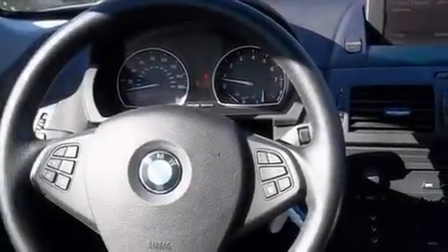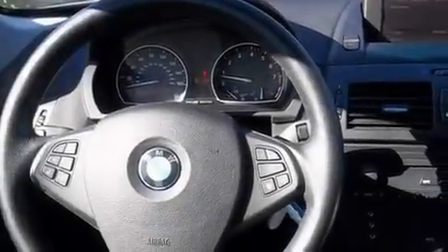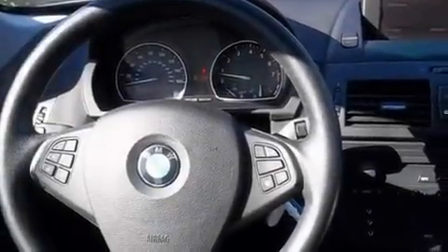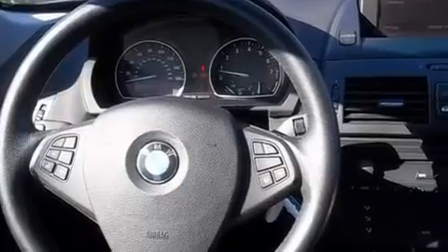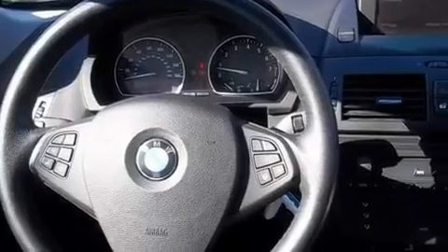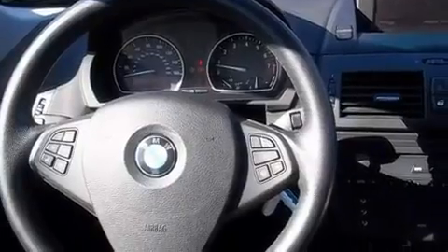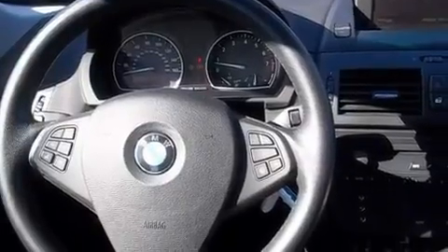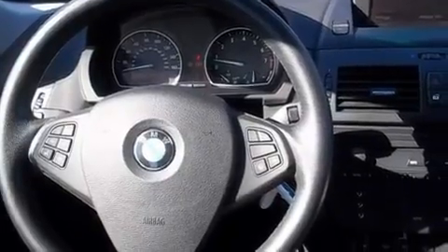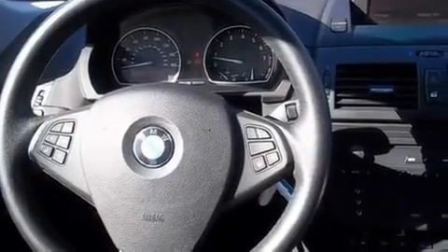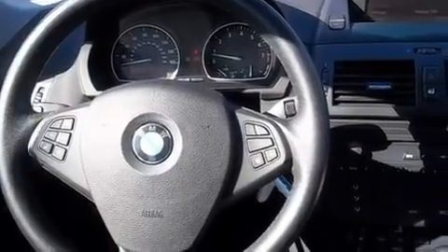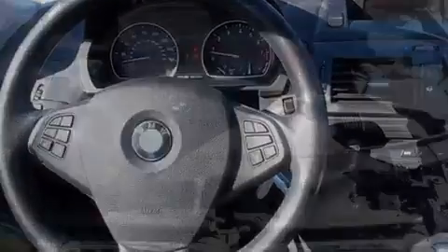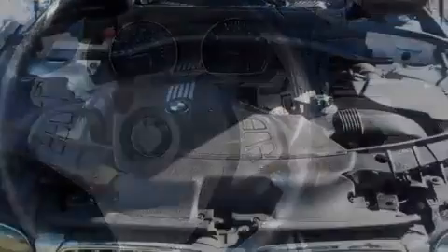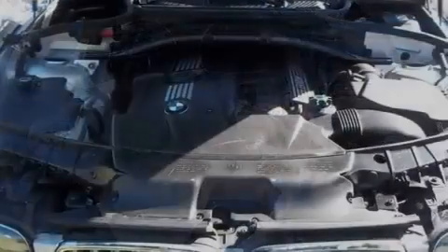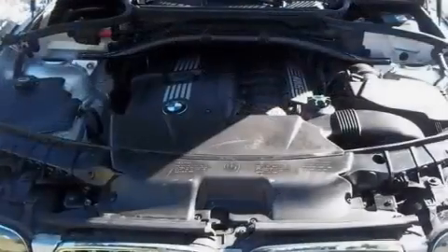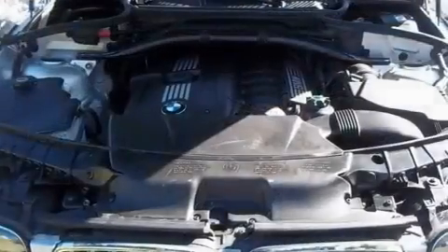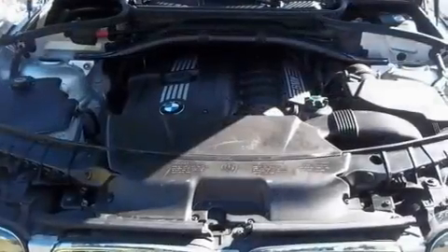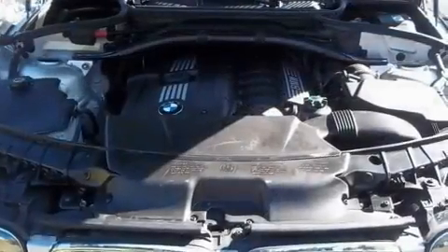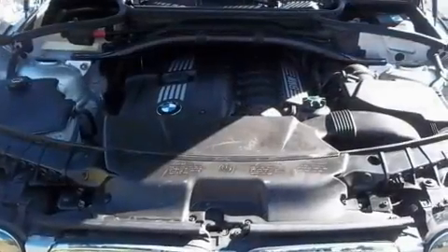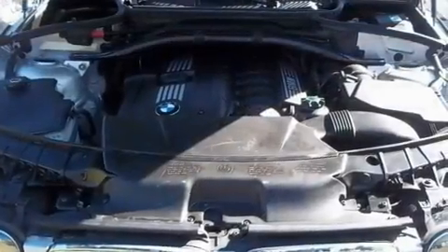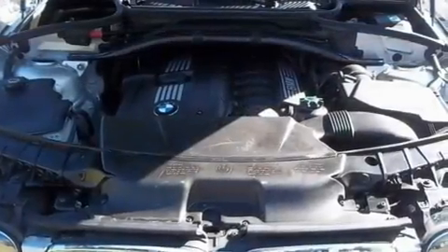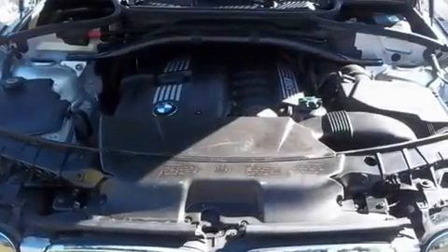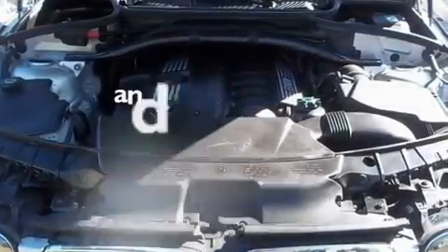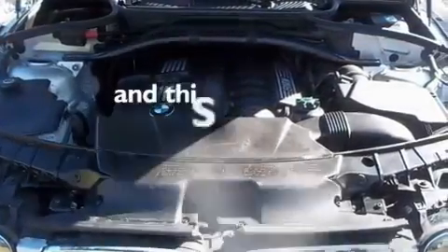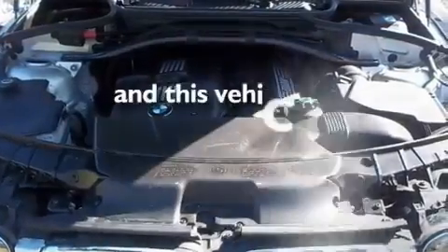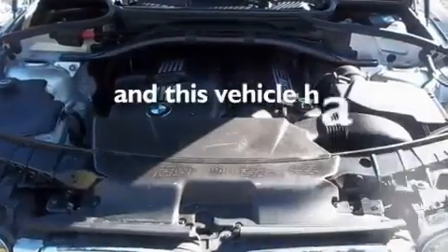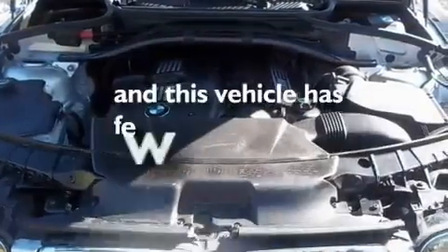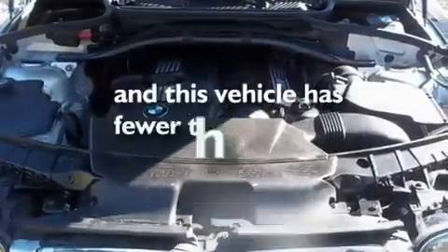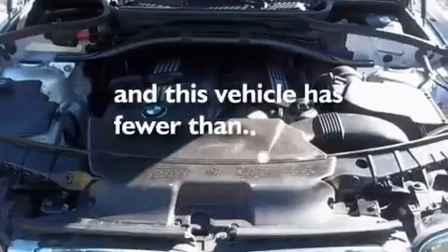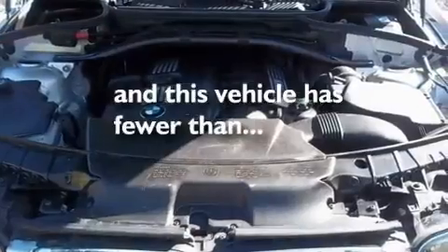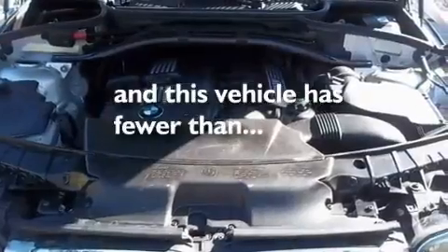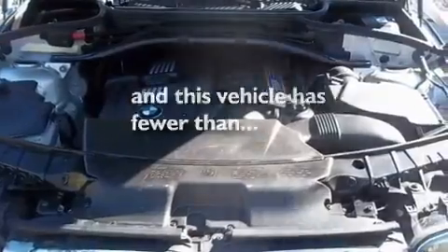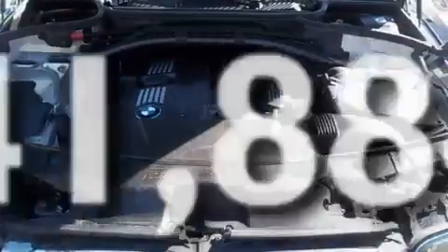Additional features include heated washer fluid, adaptive brake lights, dual power seats, and this vehicle has less than 42,000 miles.